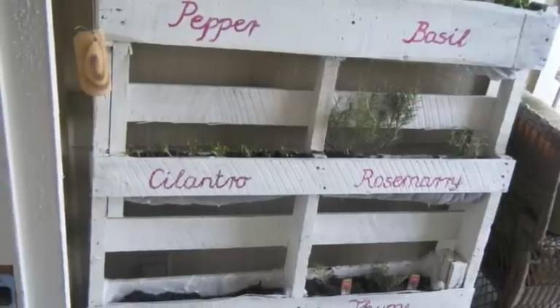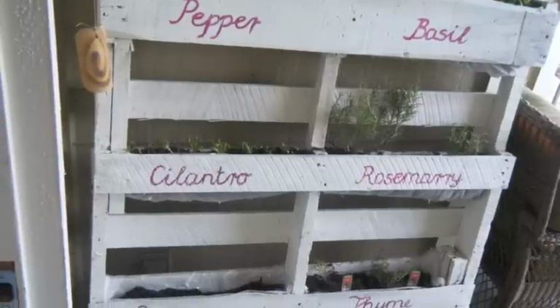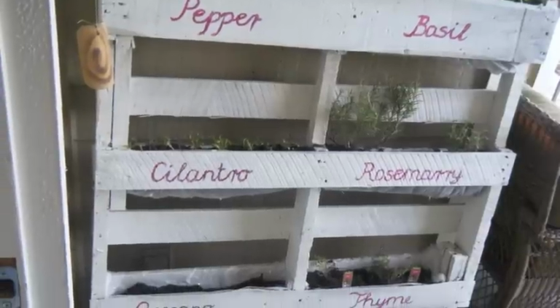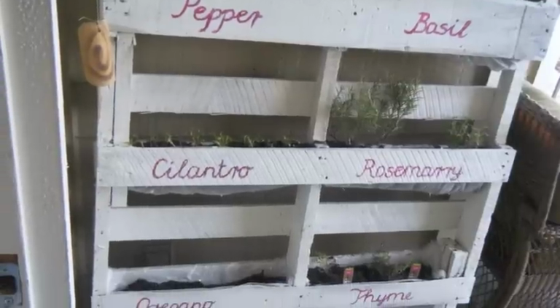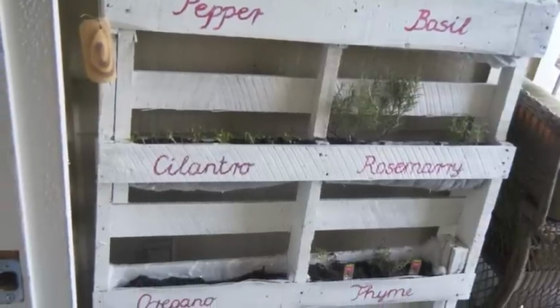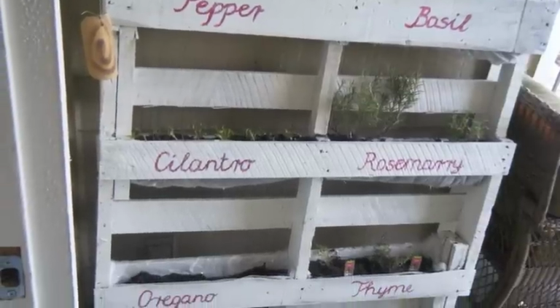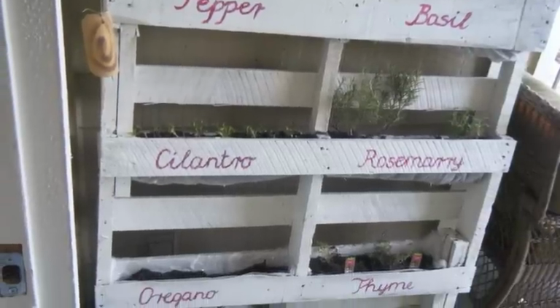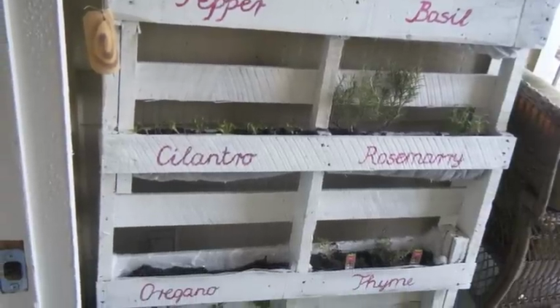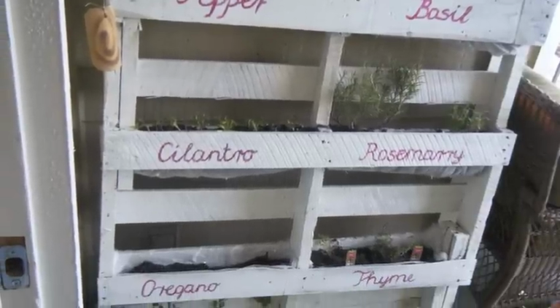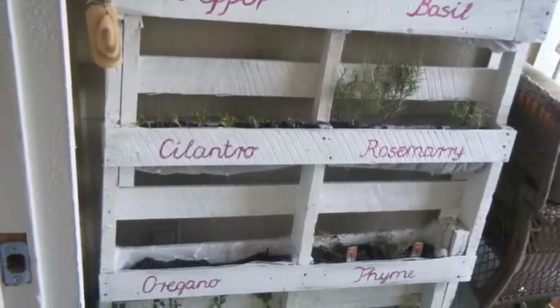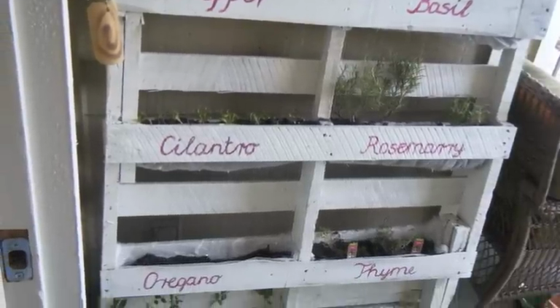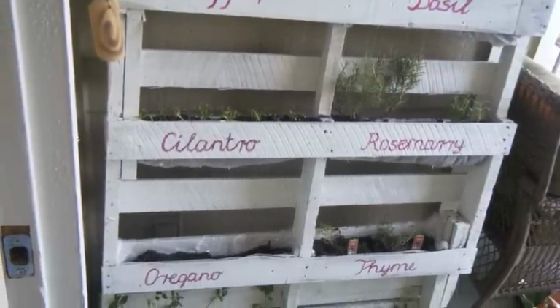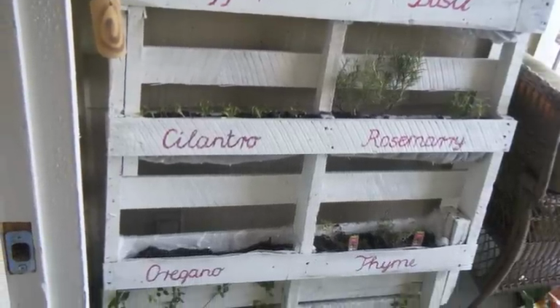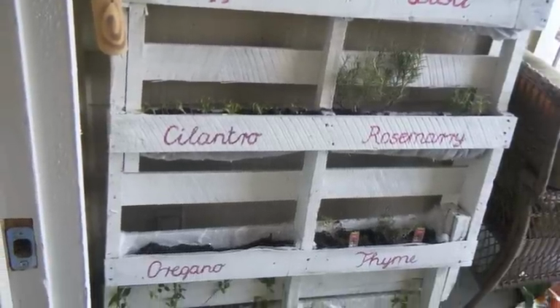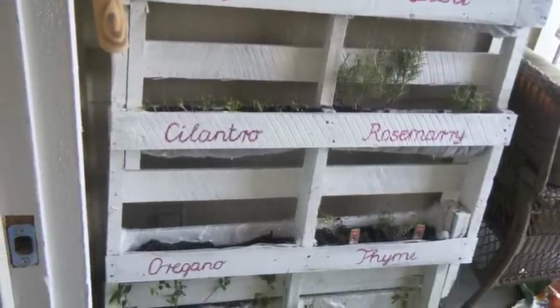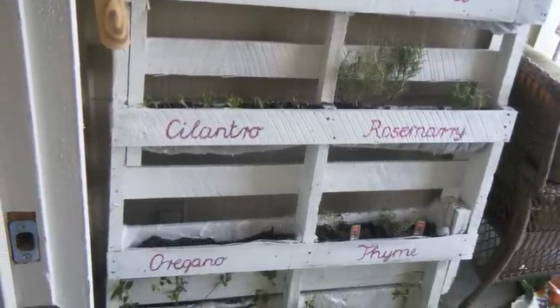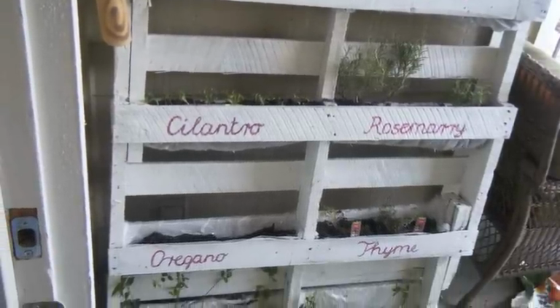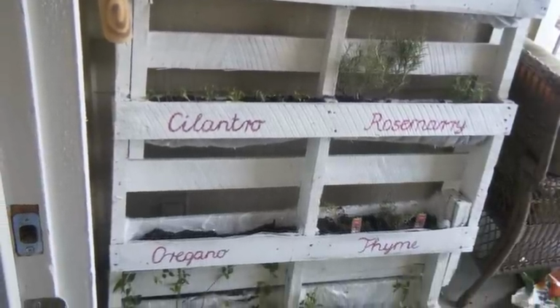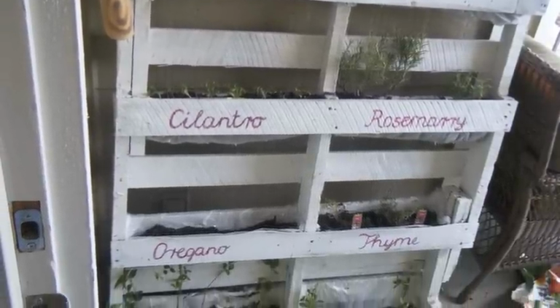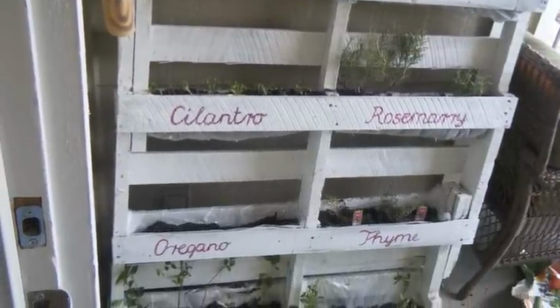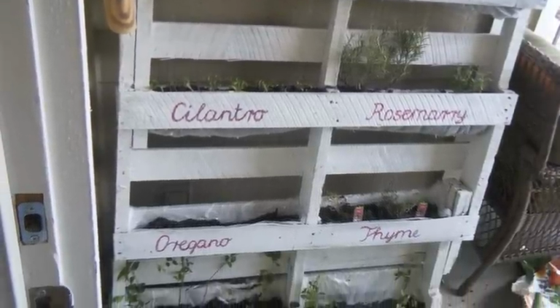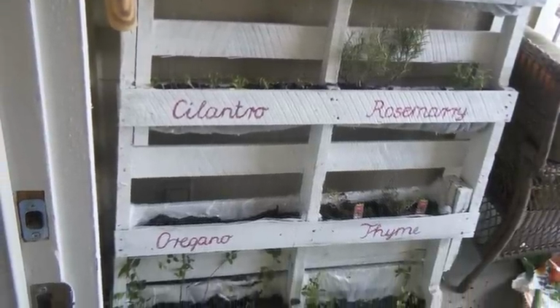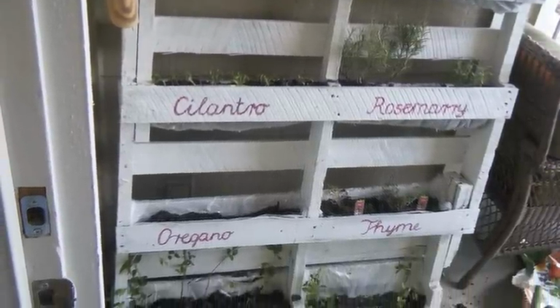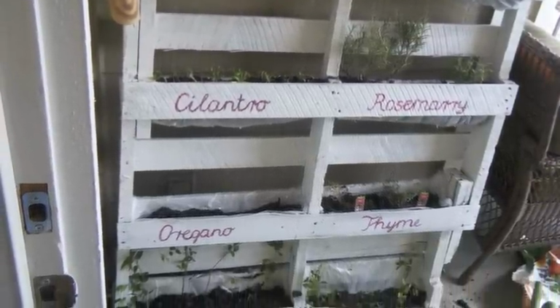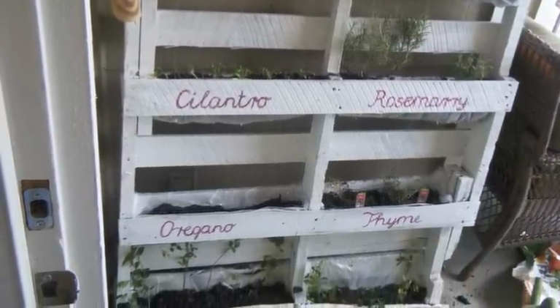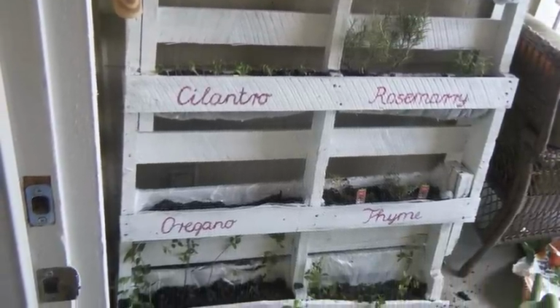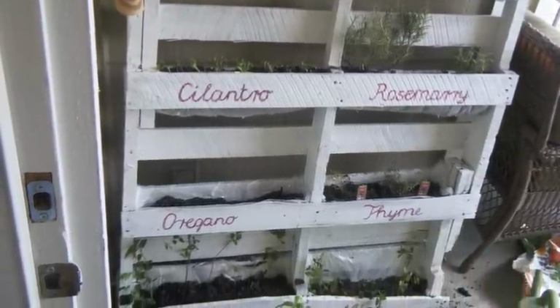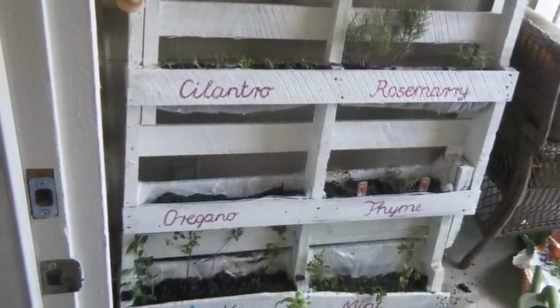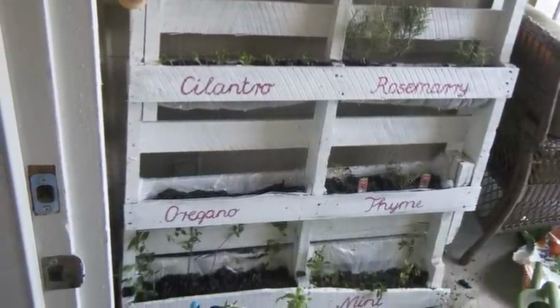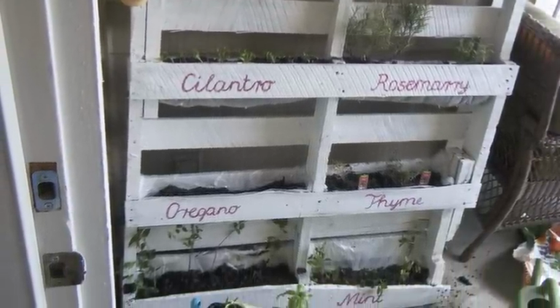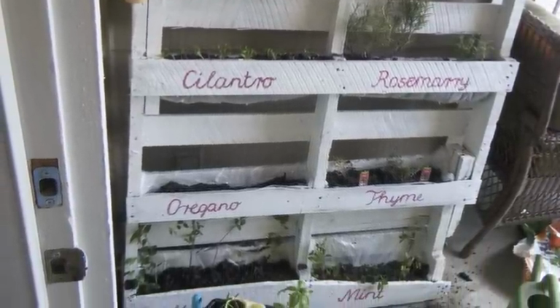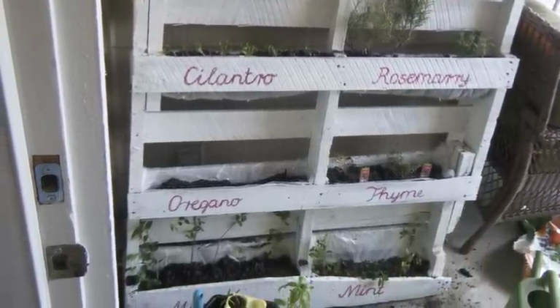Hello guys! I would like to show you how I made my palette planters on my tiny terrace.